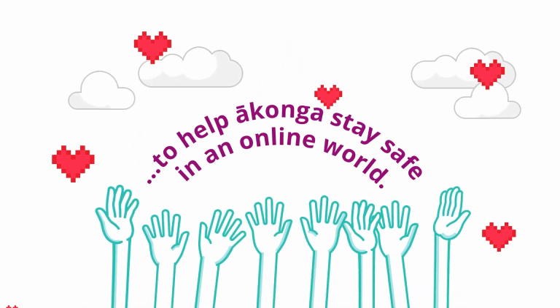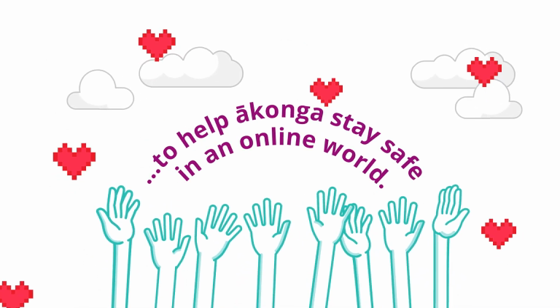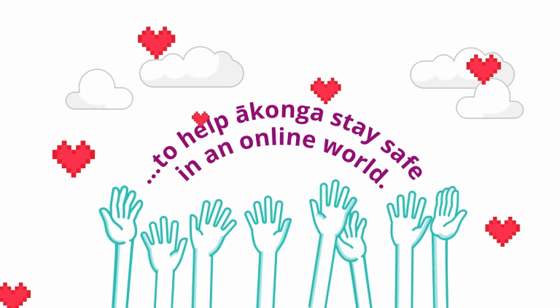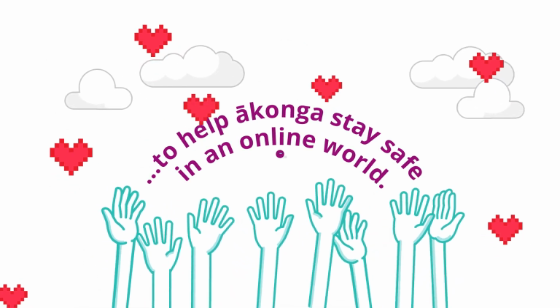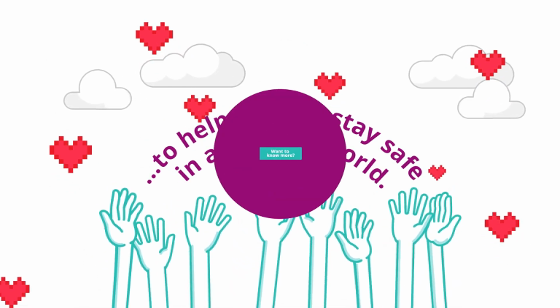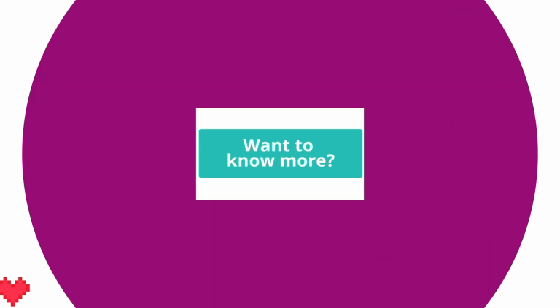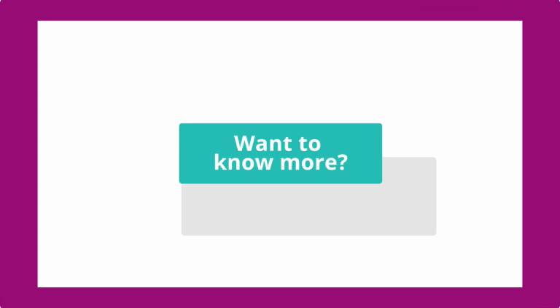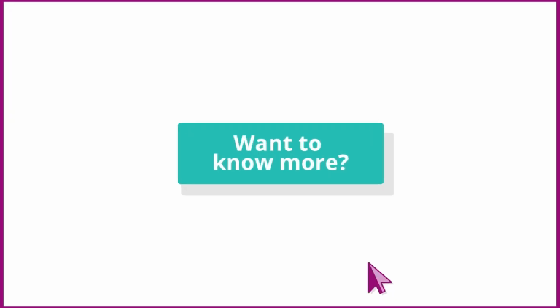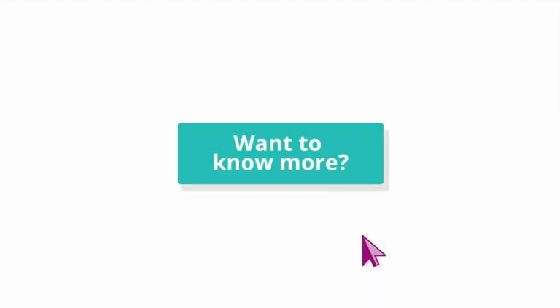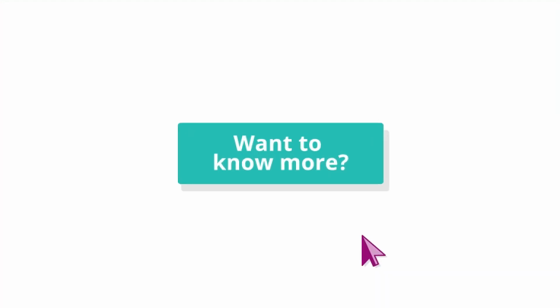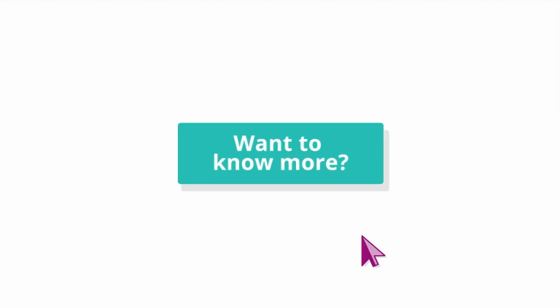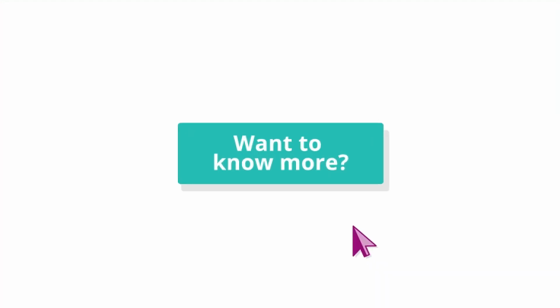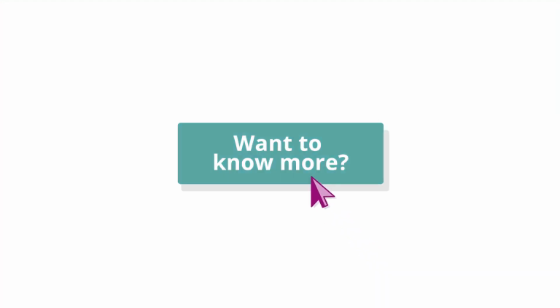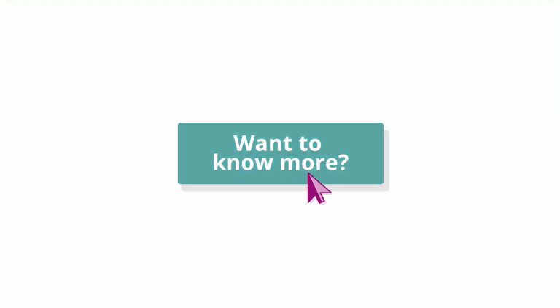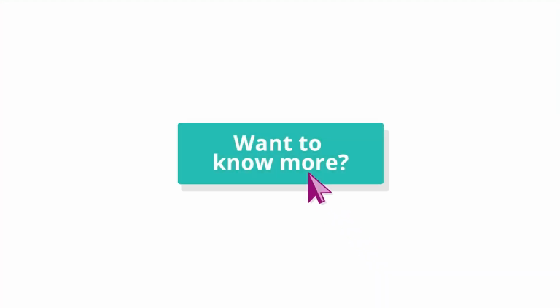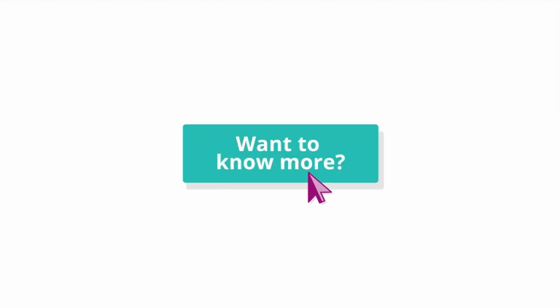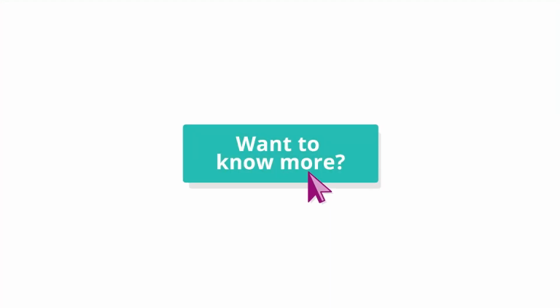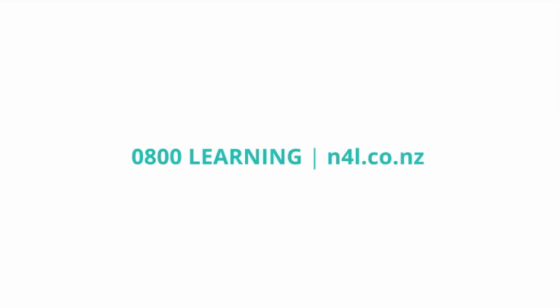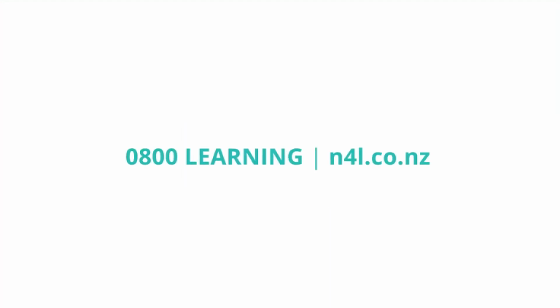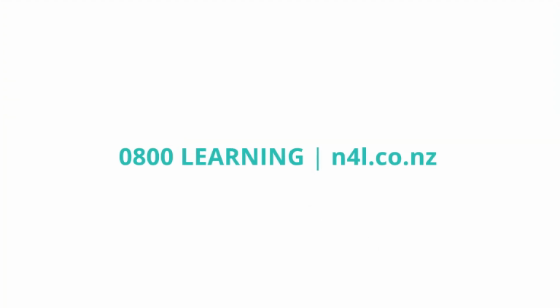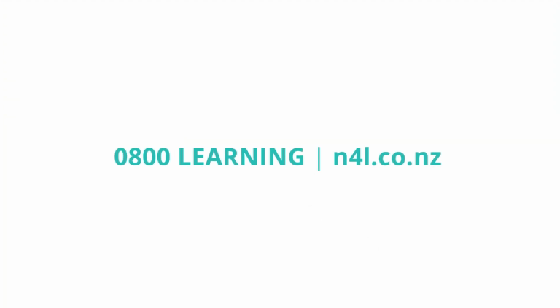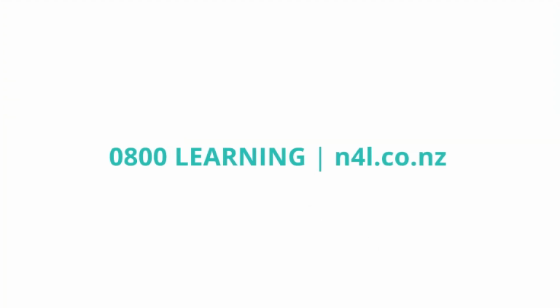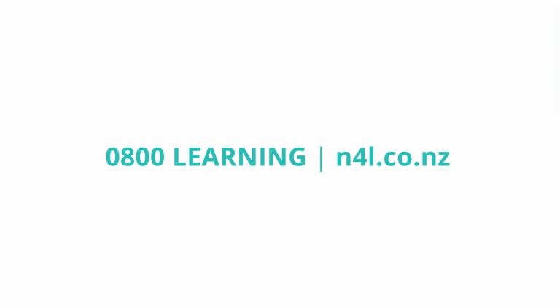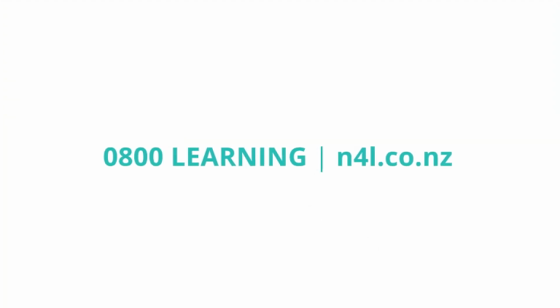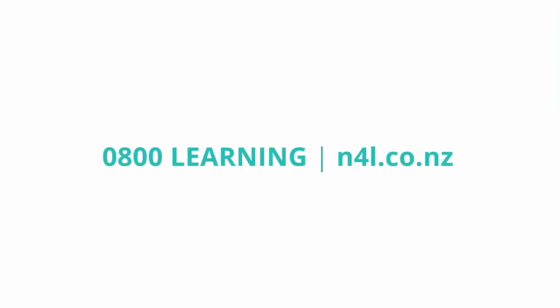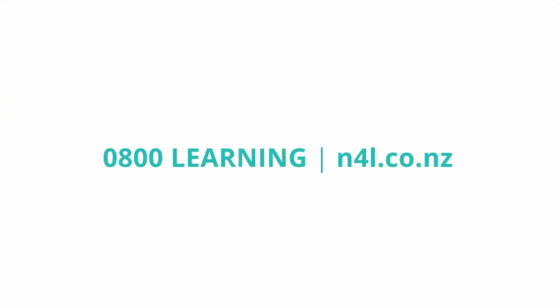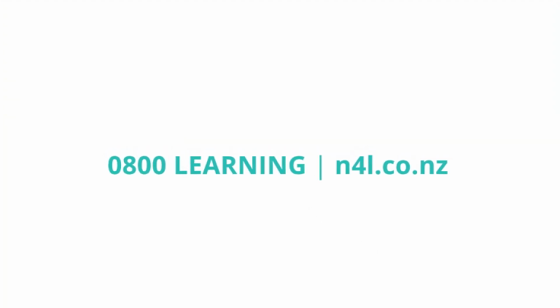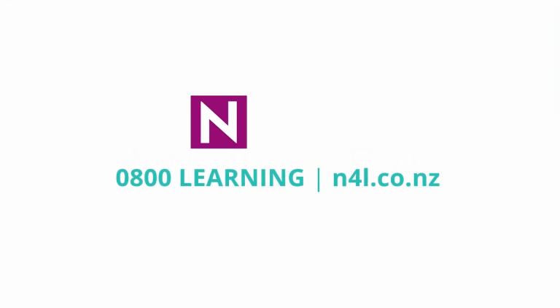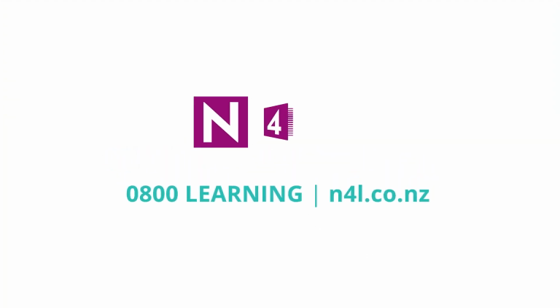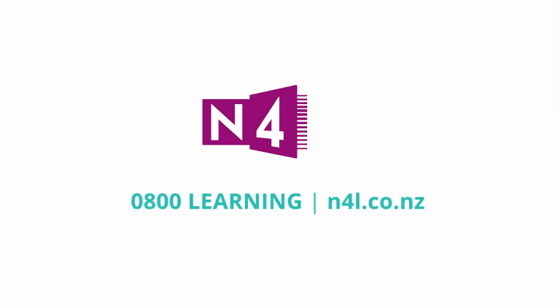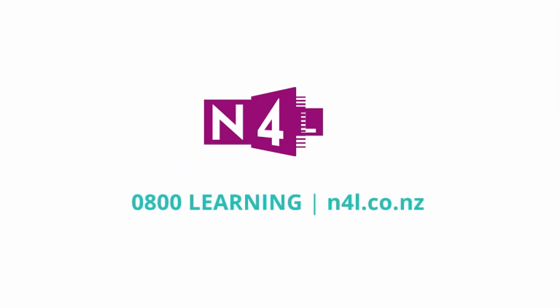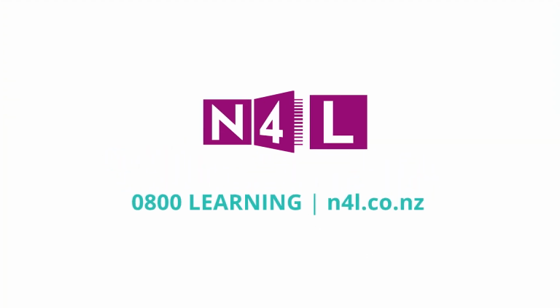Want to know more? Call 0800-LEARNING or go to n4l.co.nz.